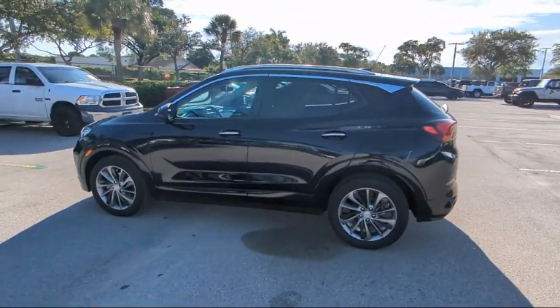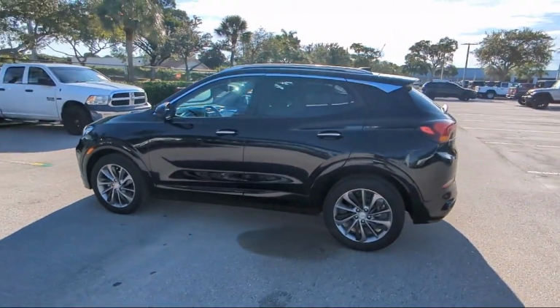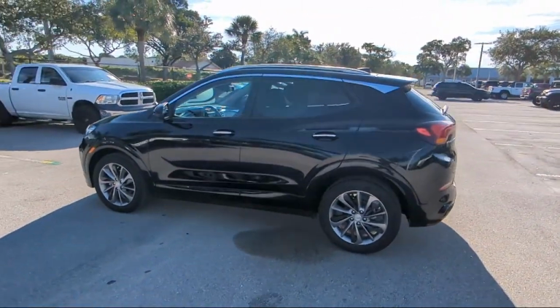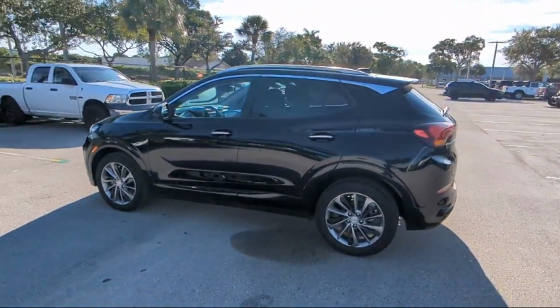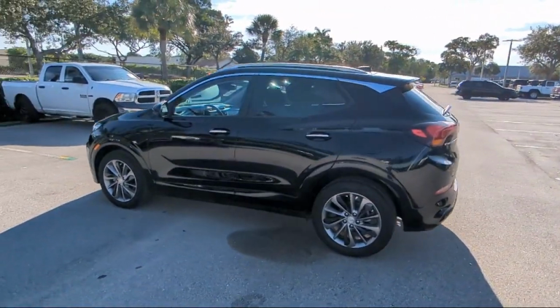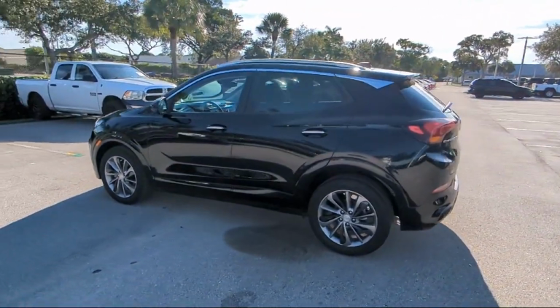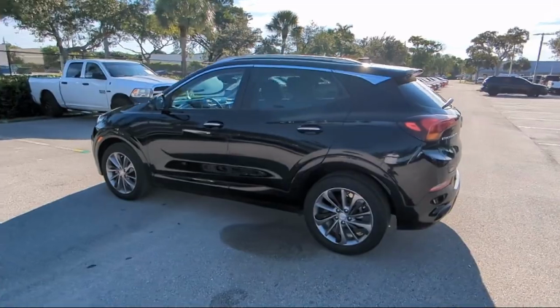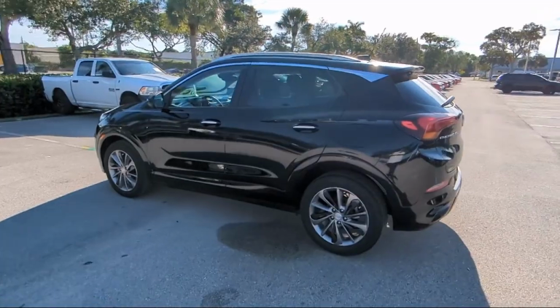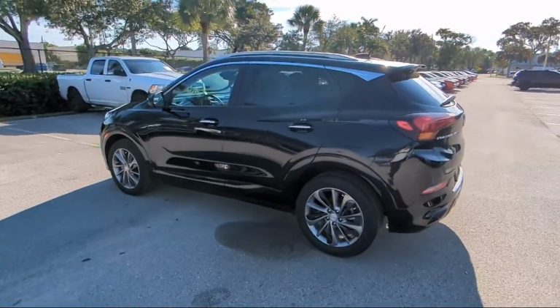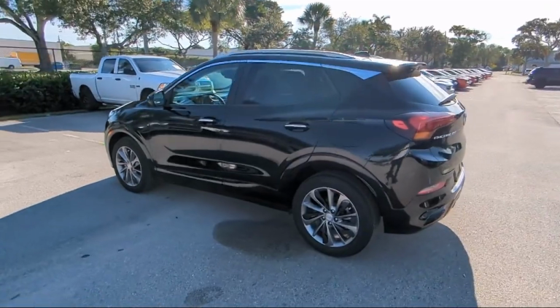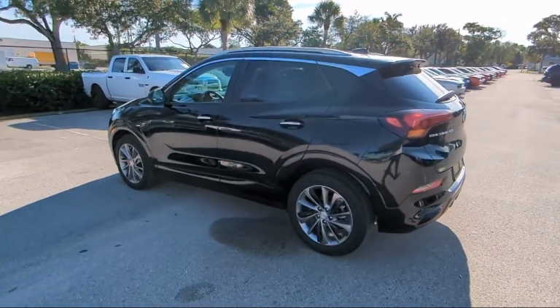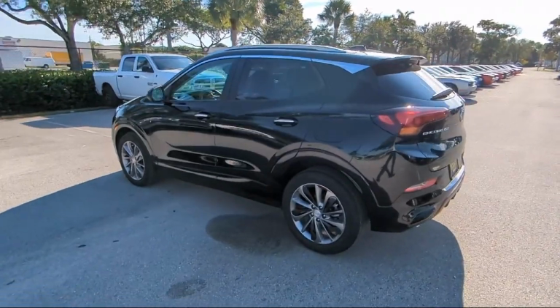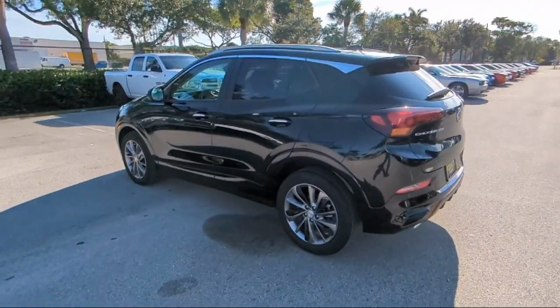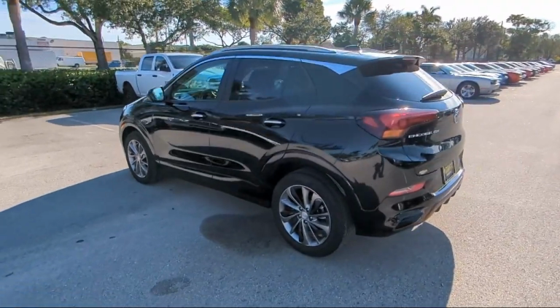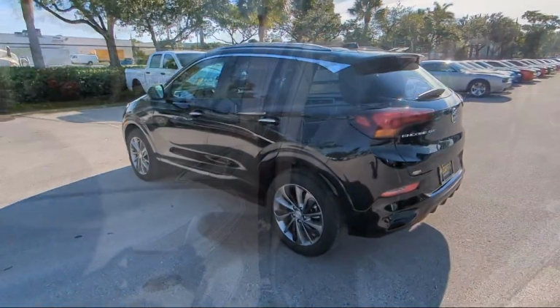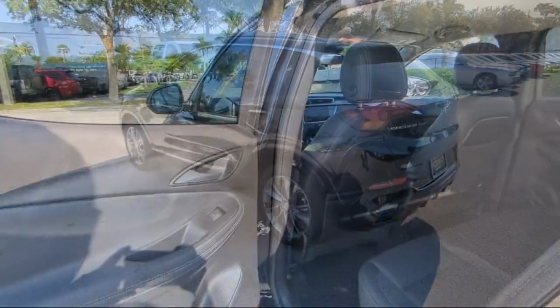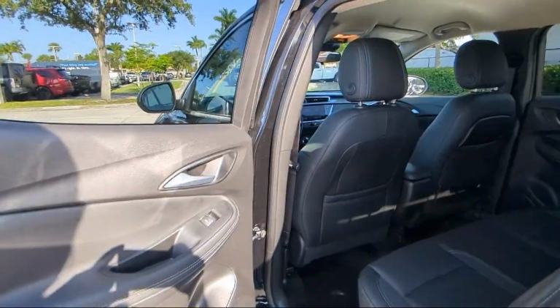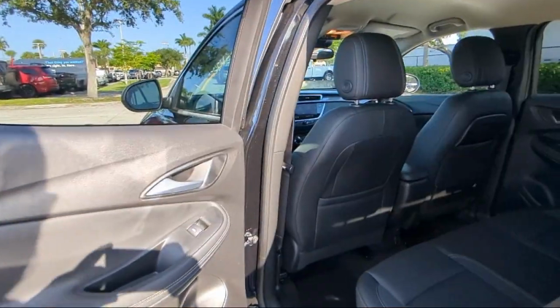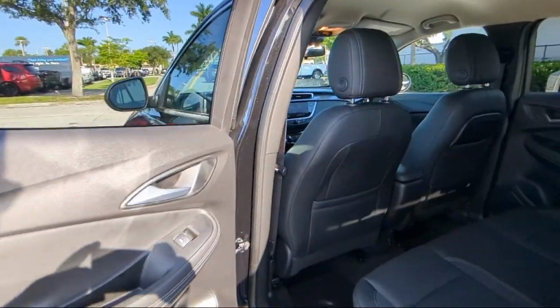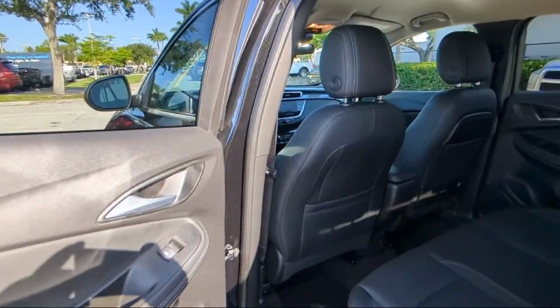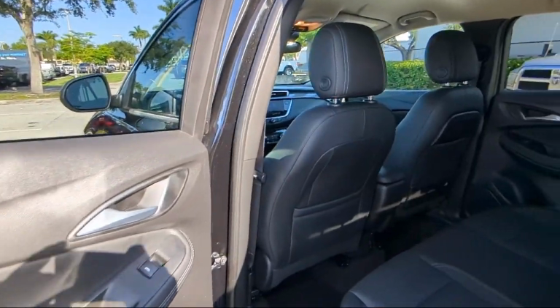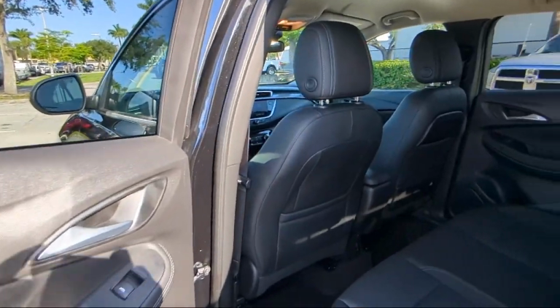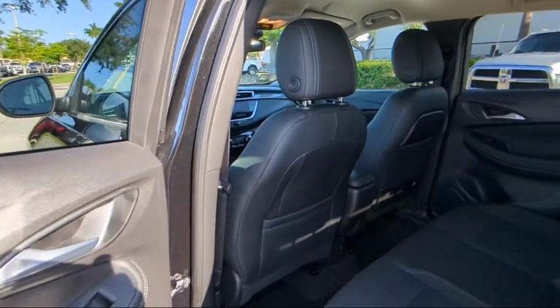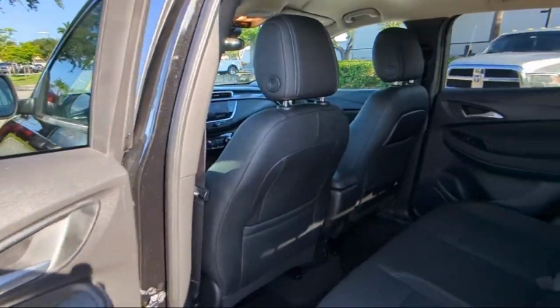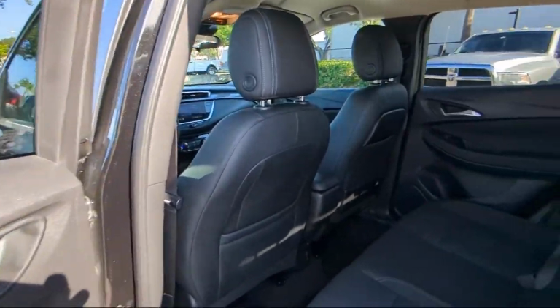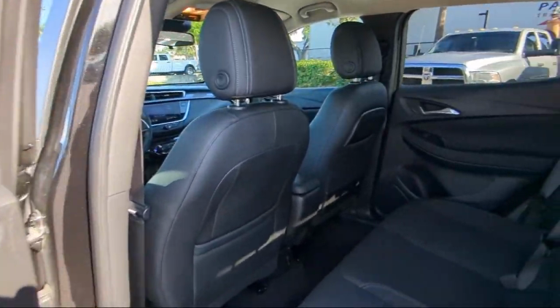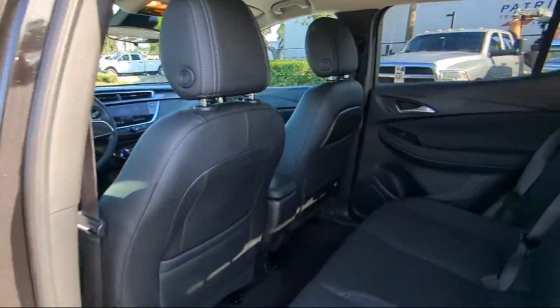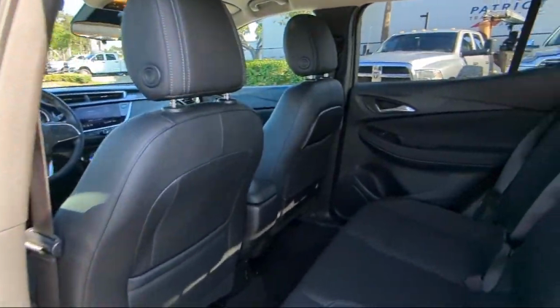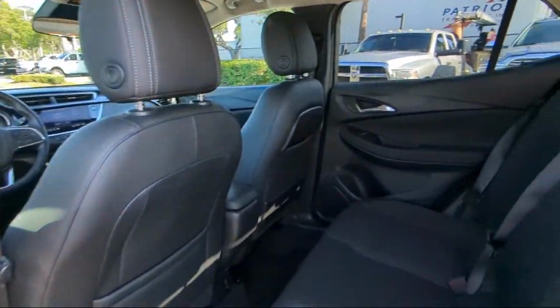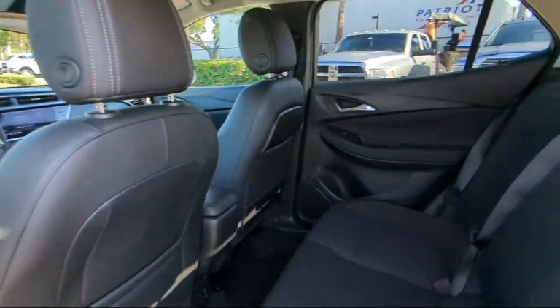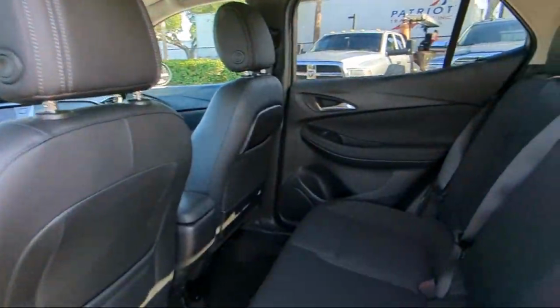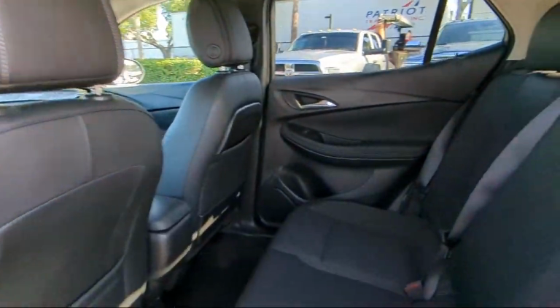So come visit us today at Arrigo Chrysler Dodge Jeep Ram Margate, and remember — you gotta go Arrigo!